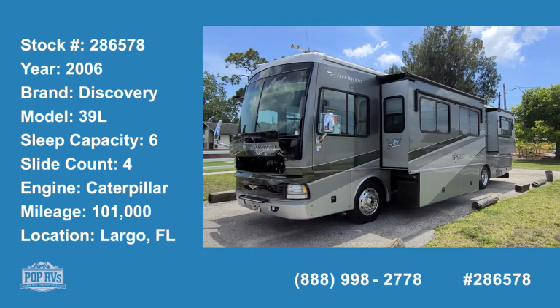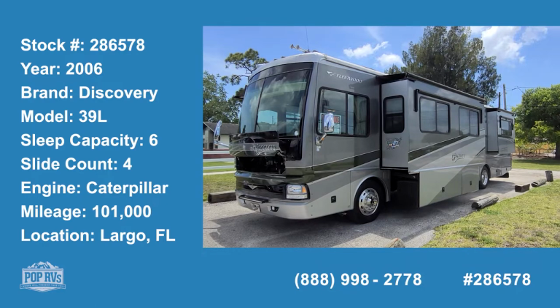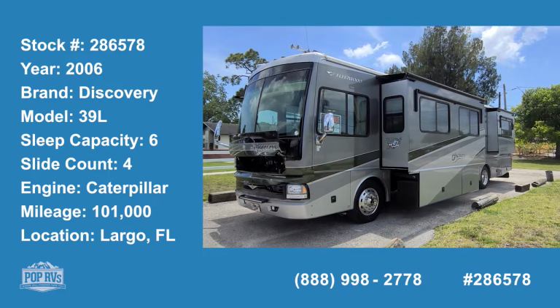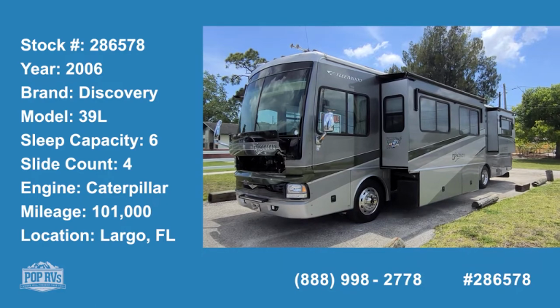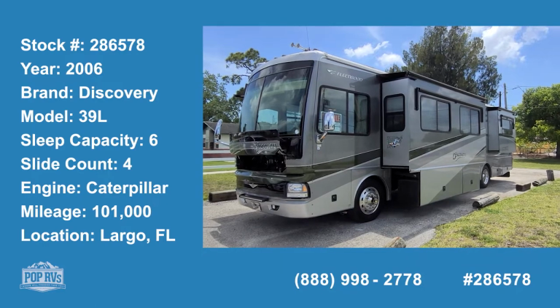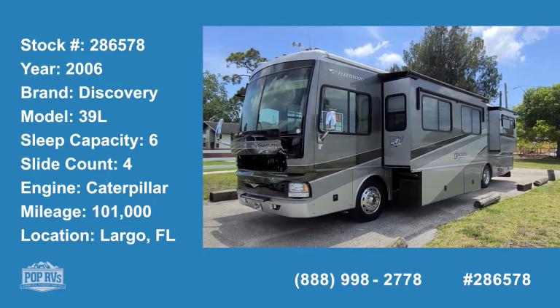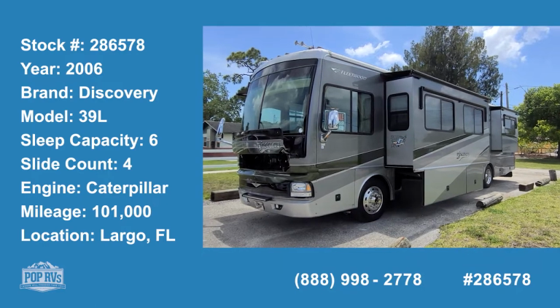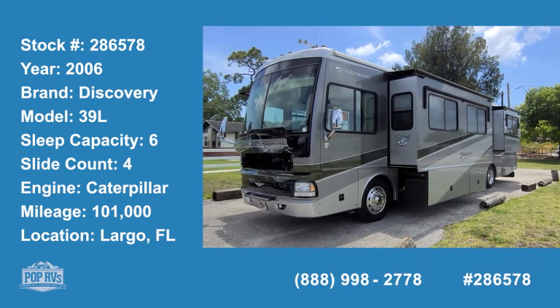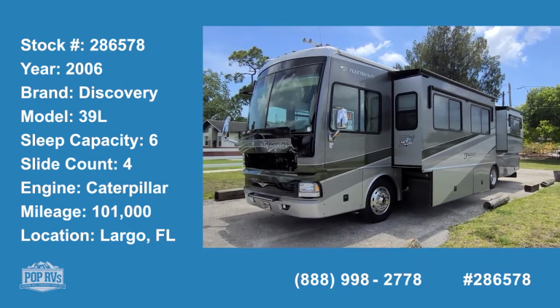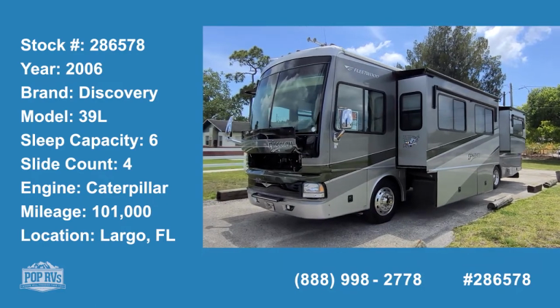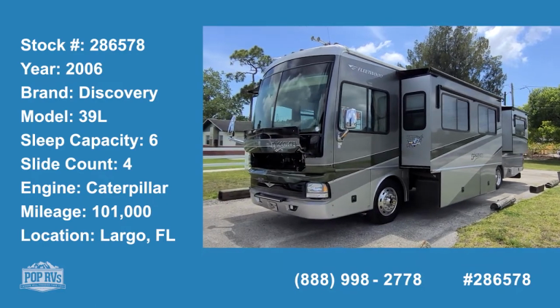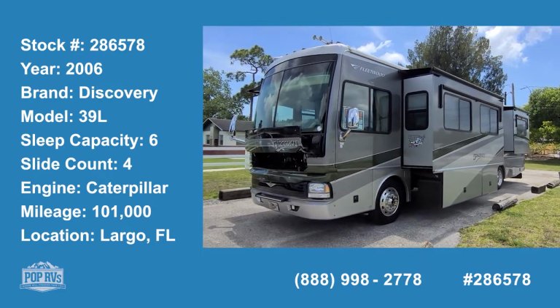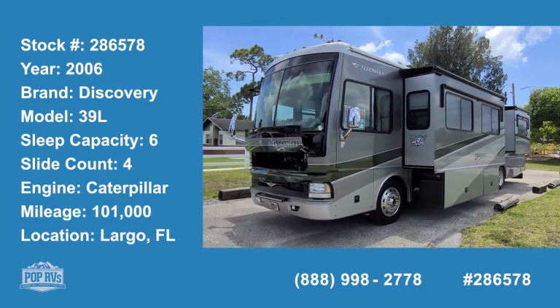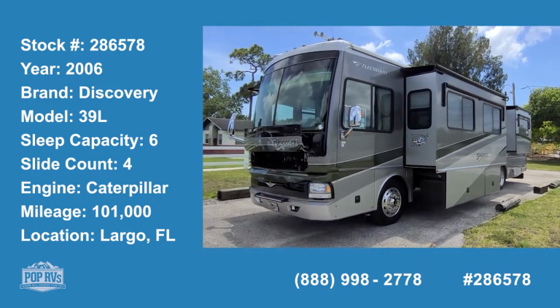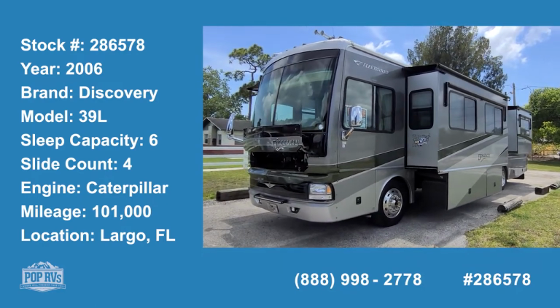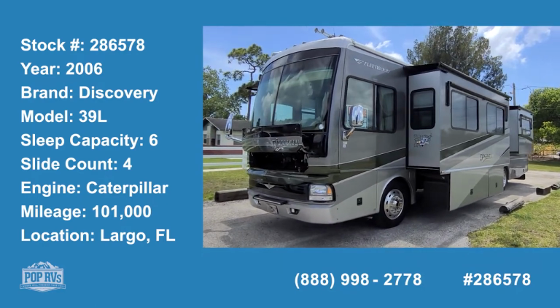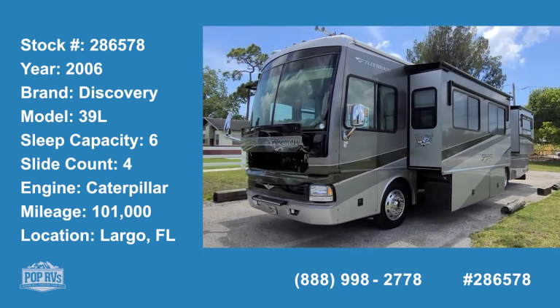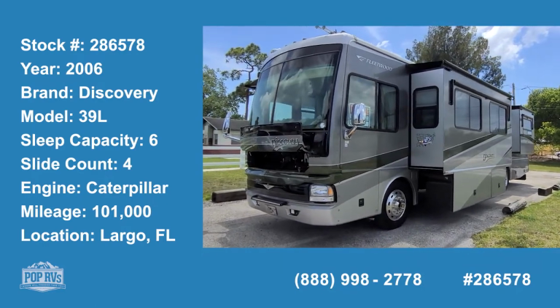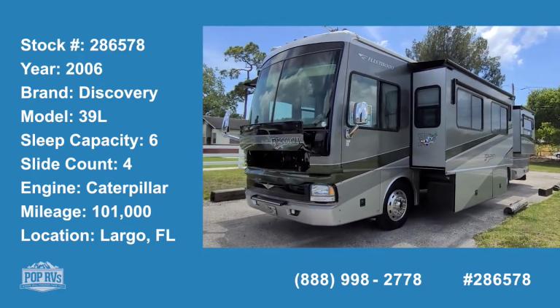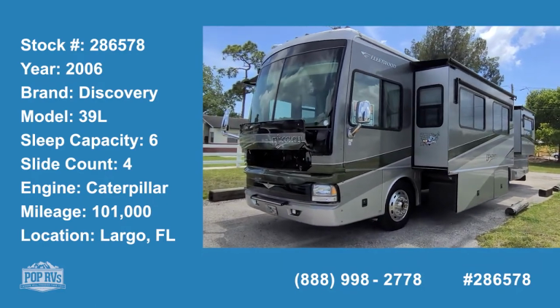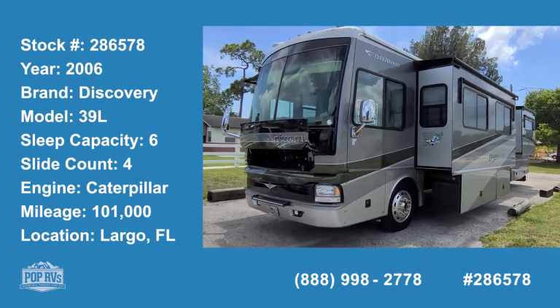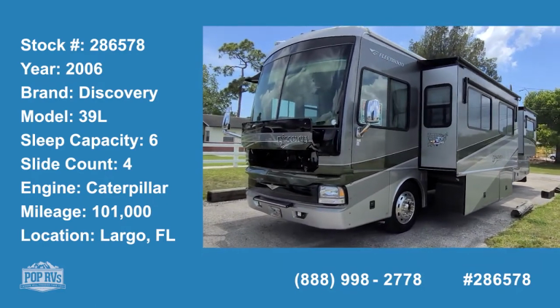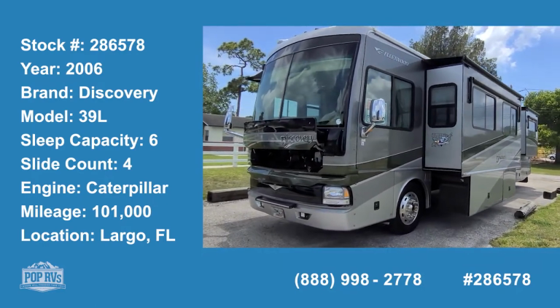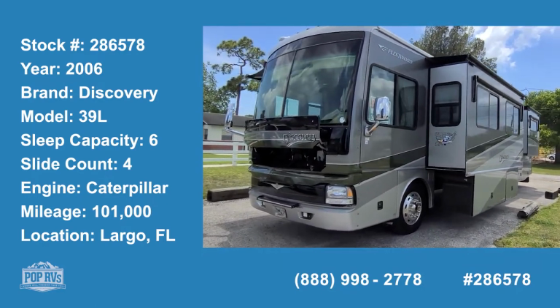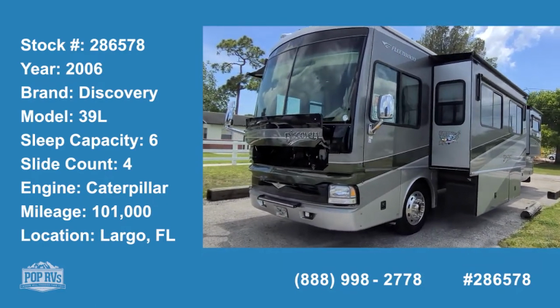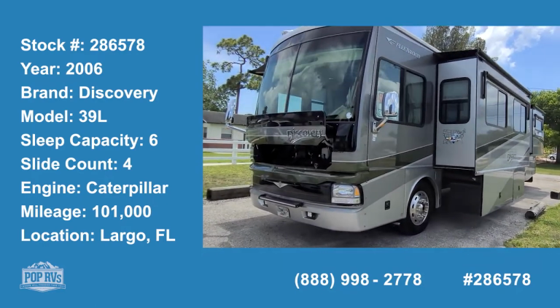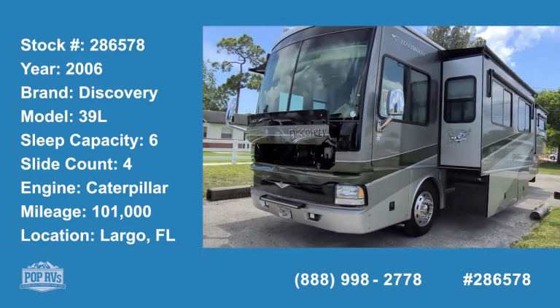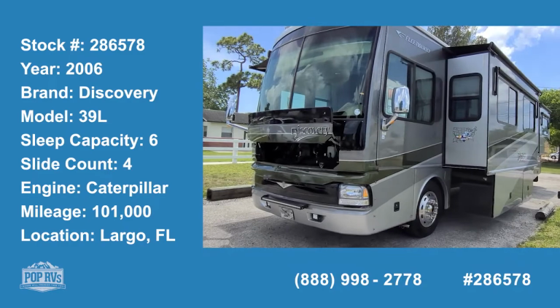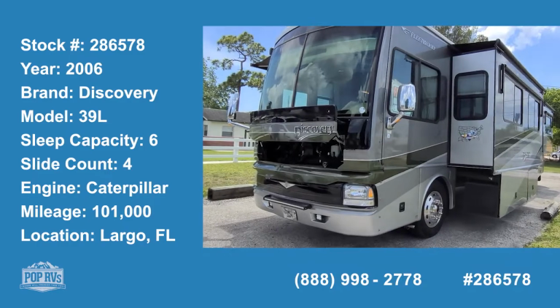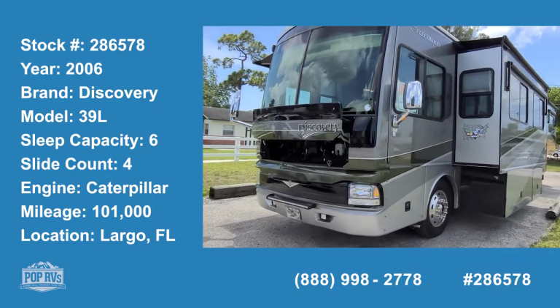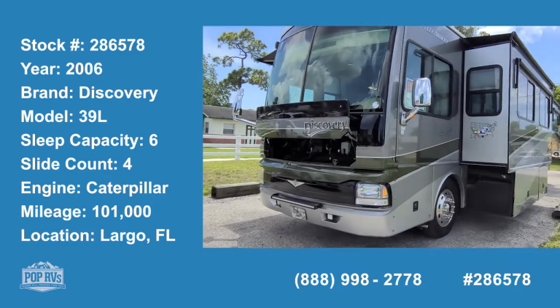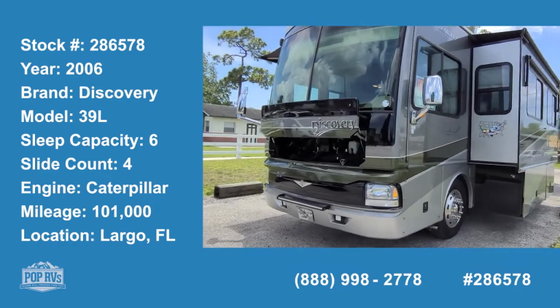Hello, good day. Andy here with PopRVs, we're ready for some open road adventure.